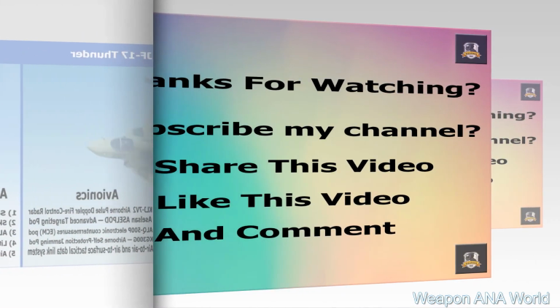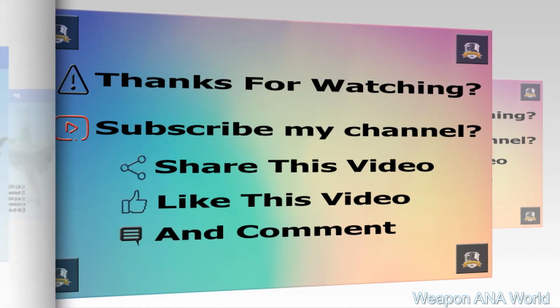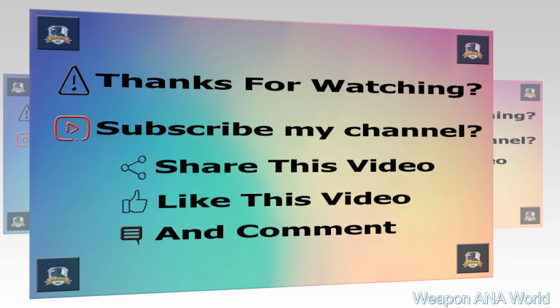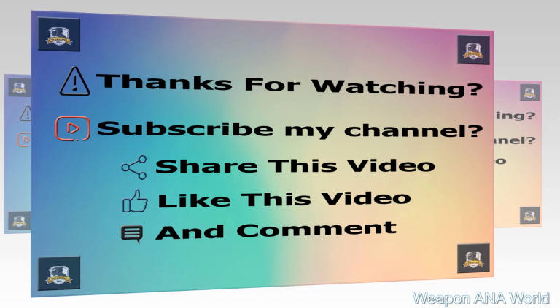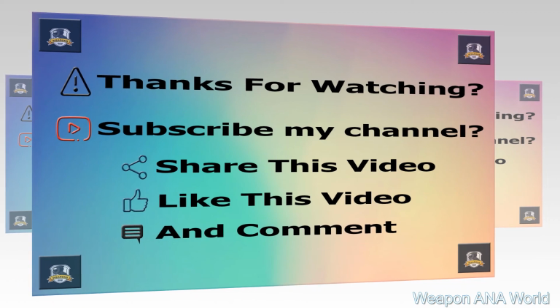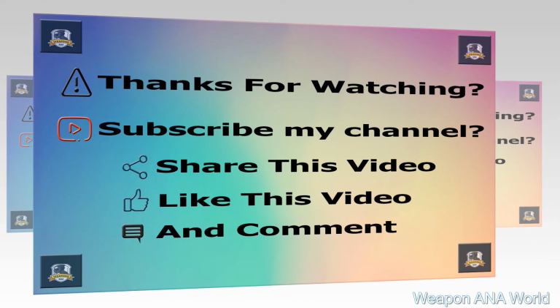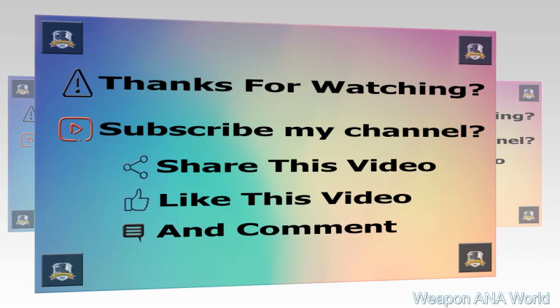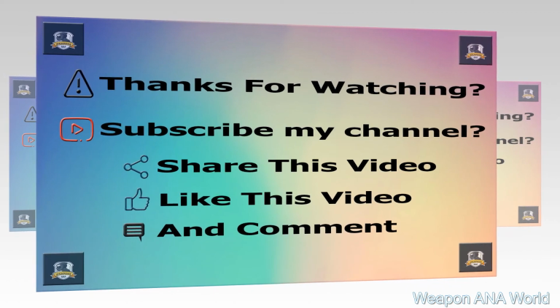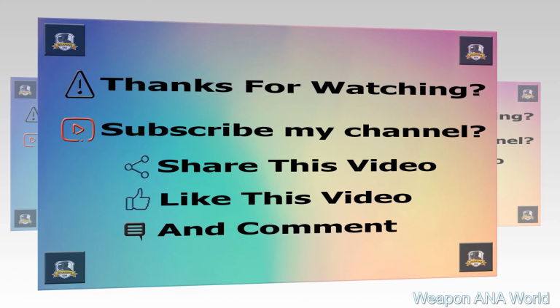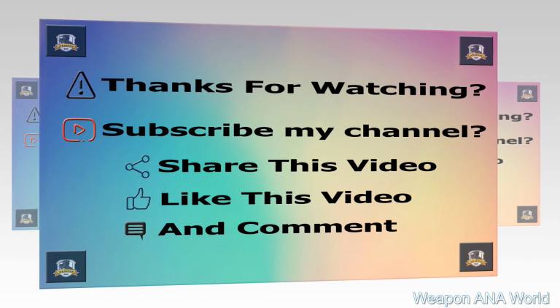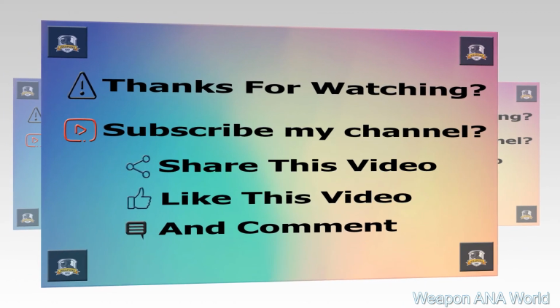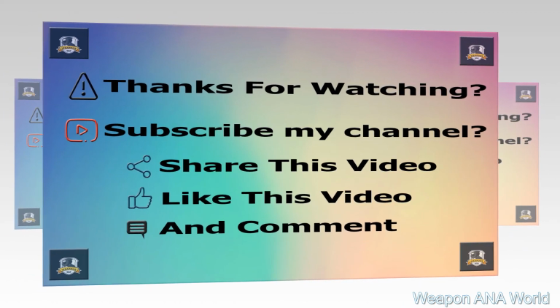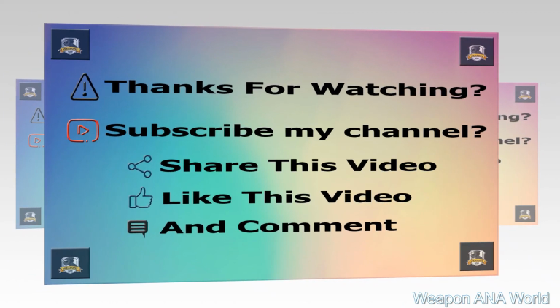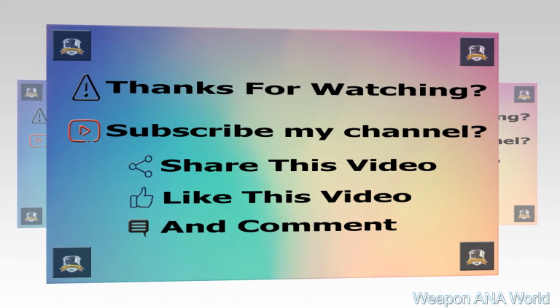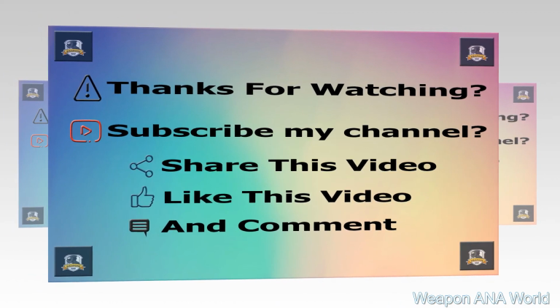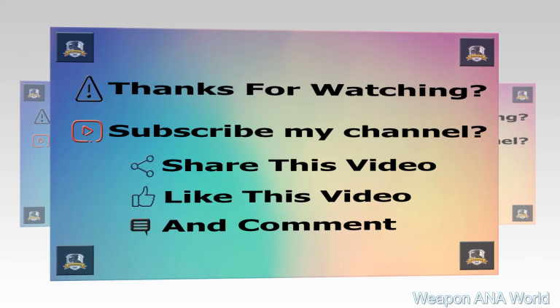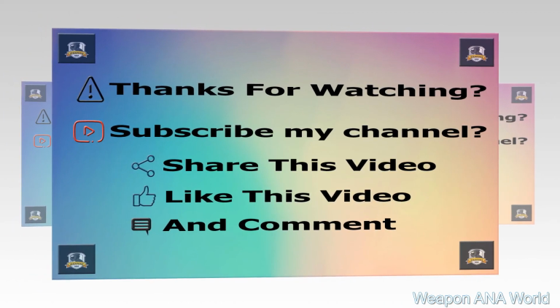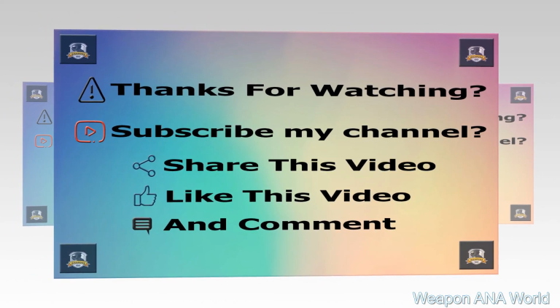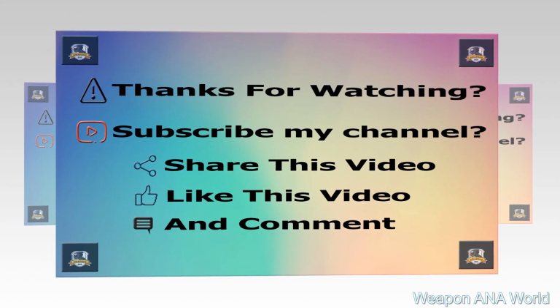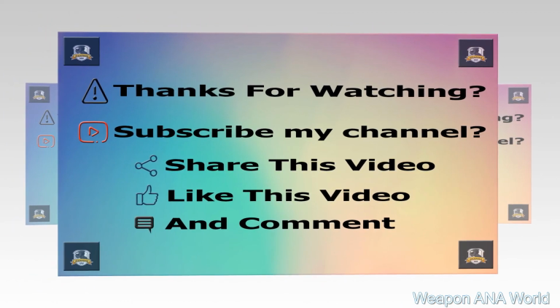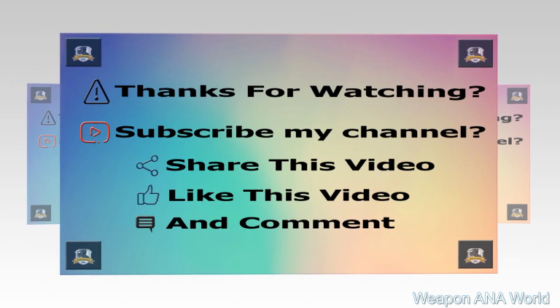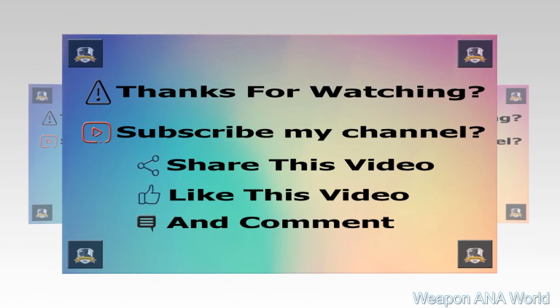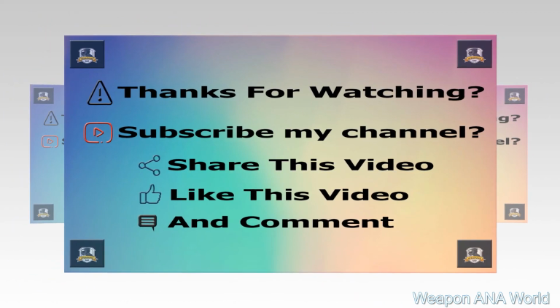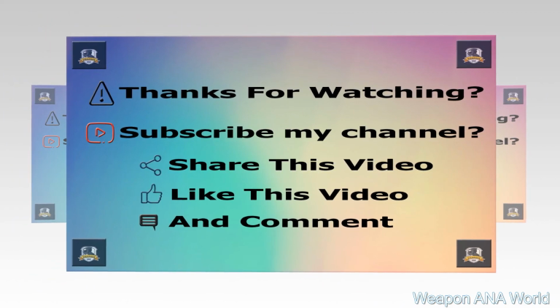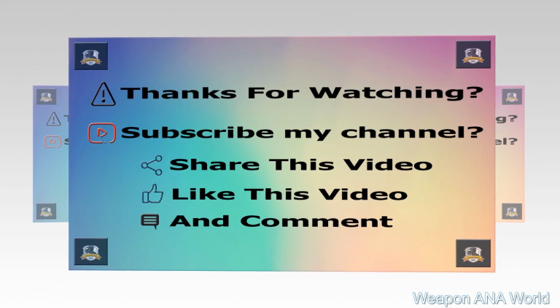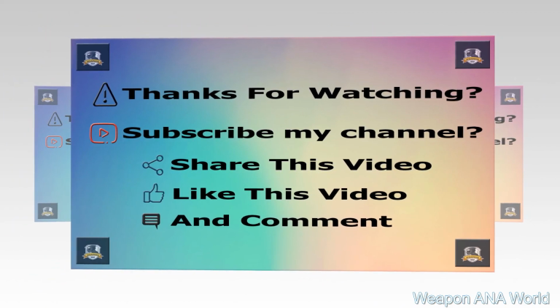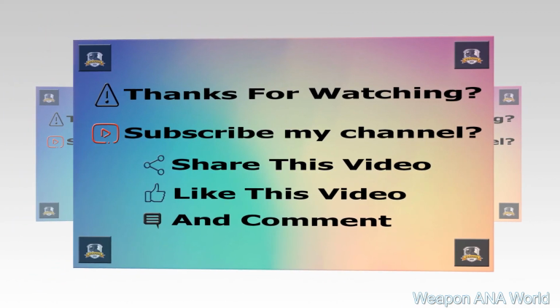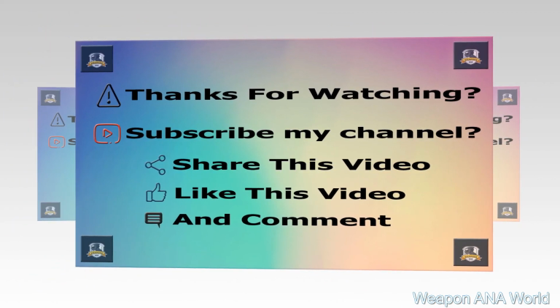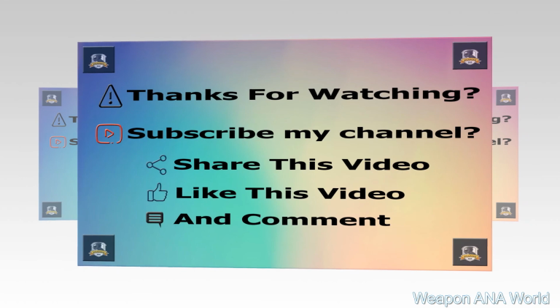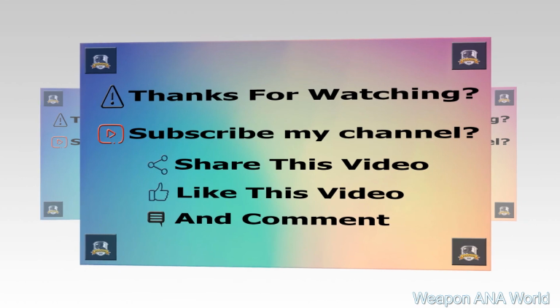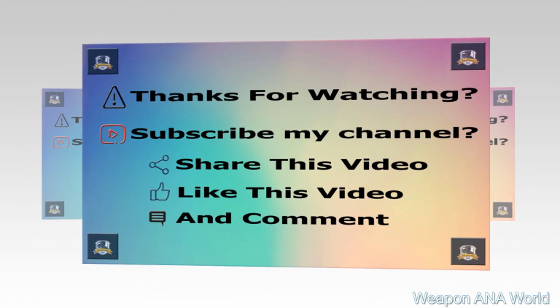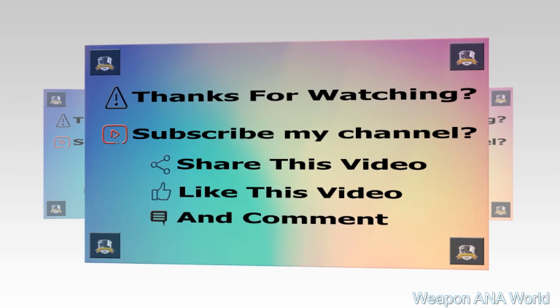Thanks for watching. Please subscribe to my channel, share this video, like this video, and comment.